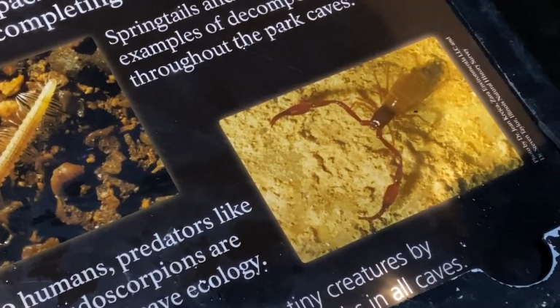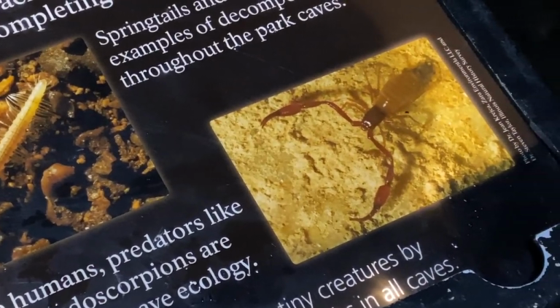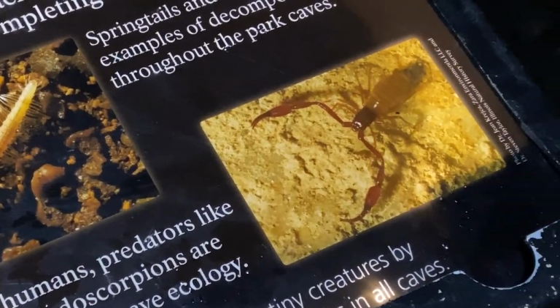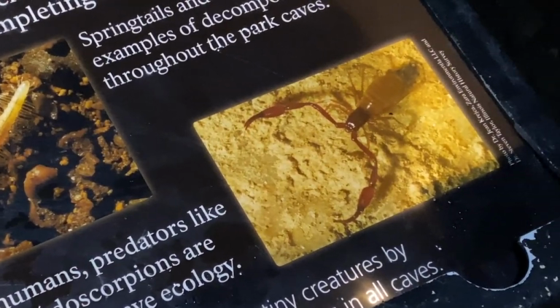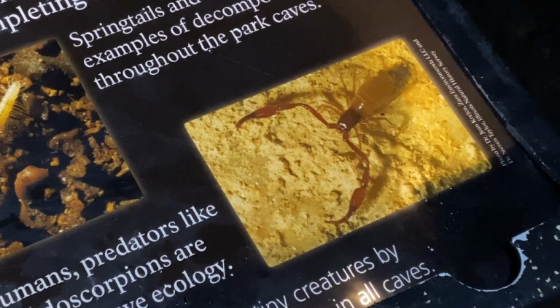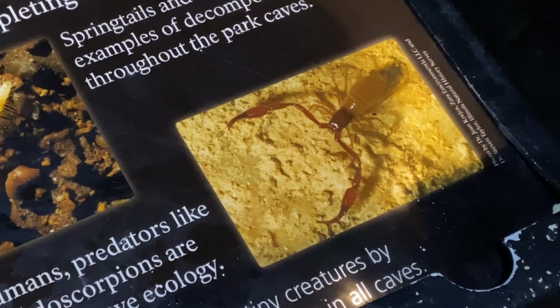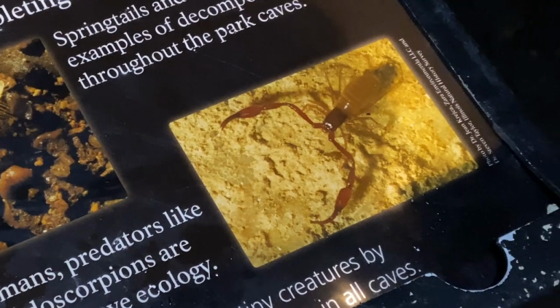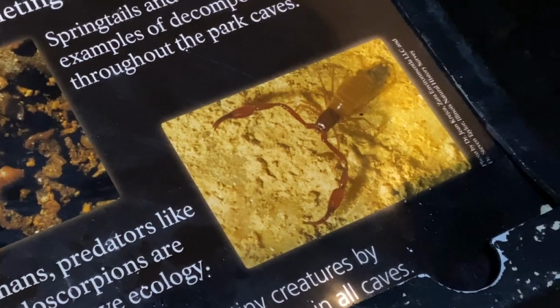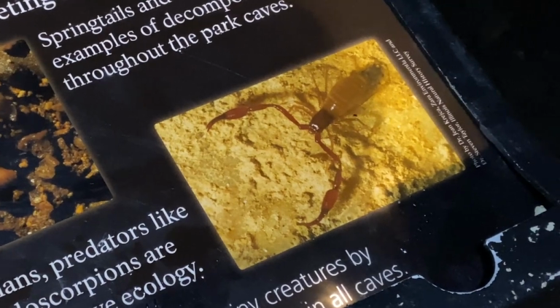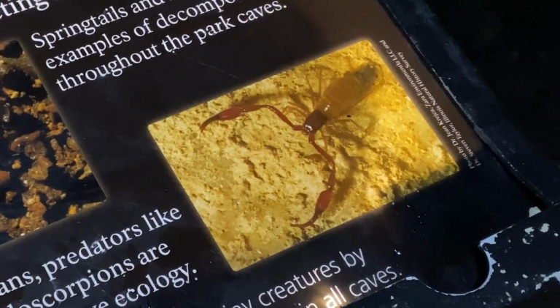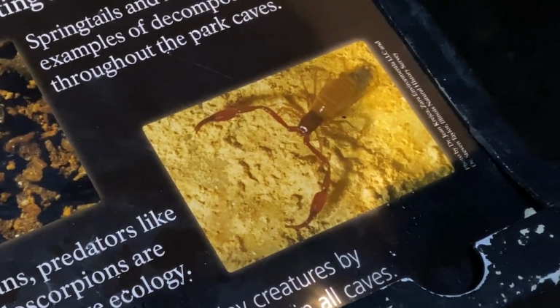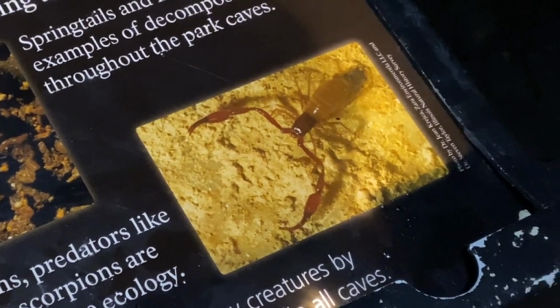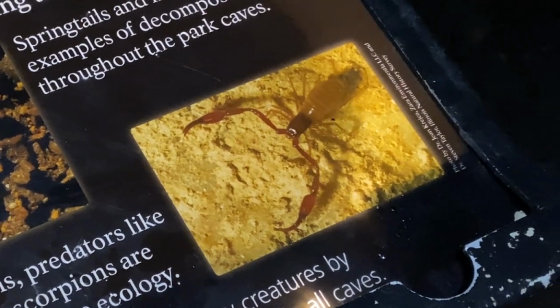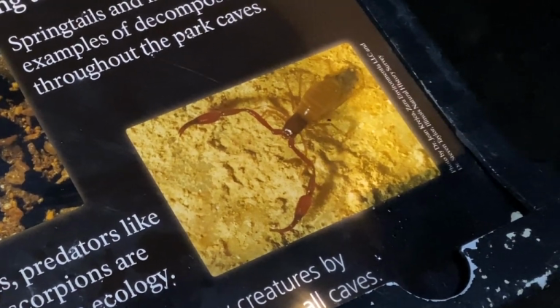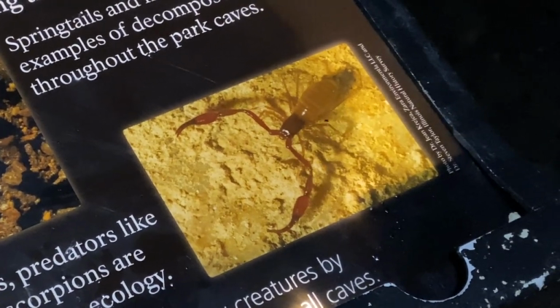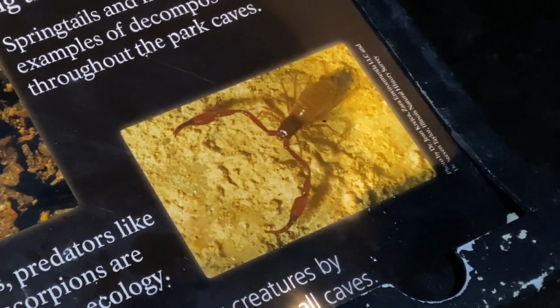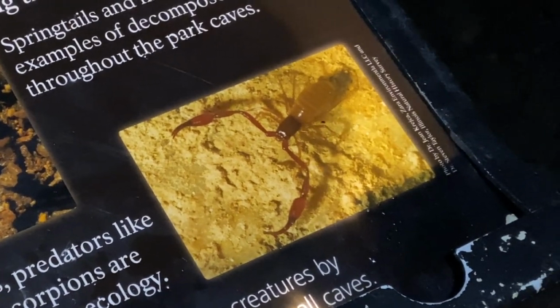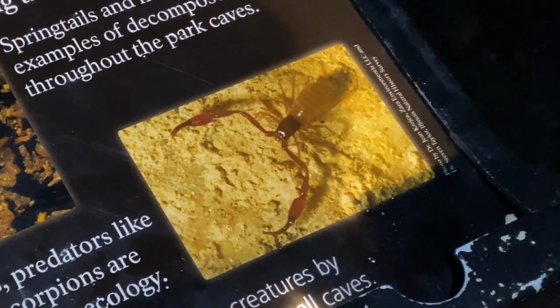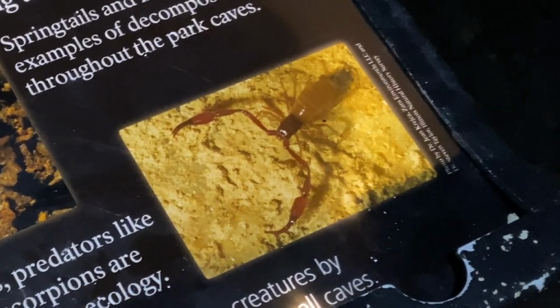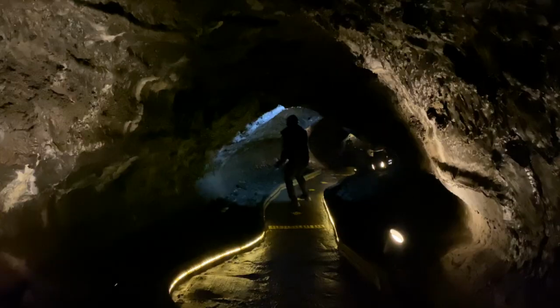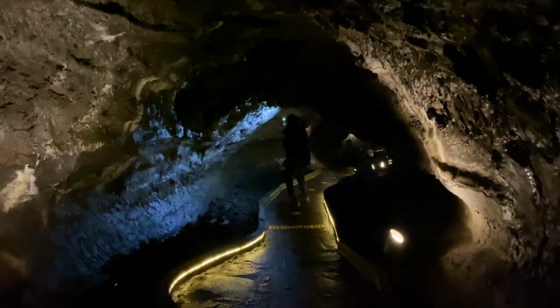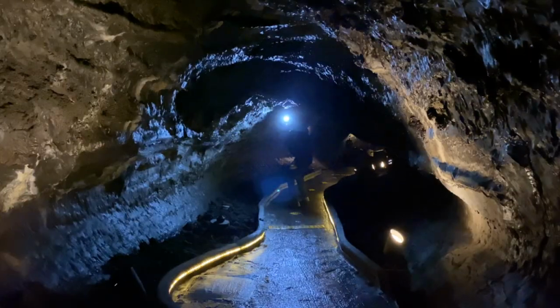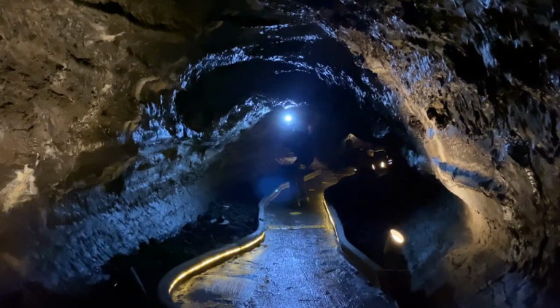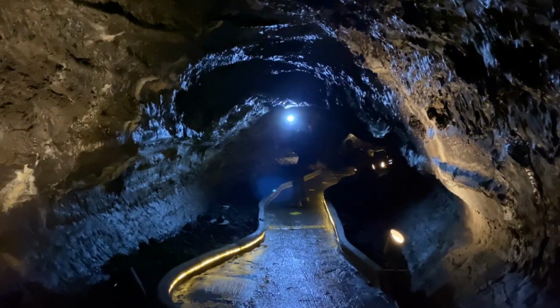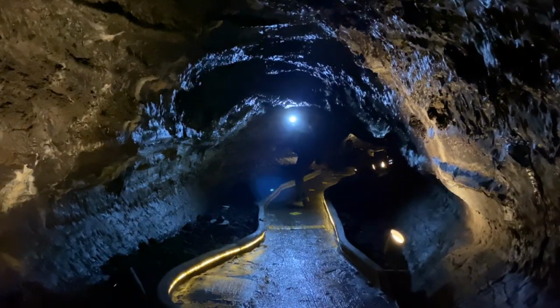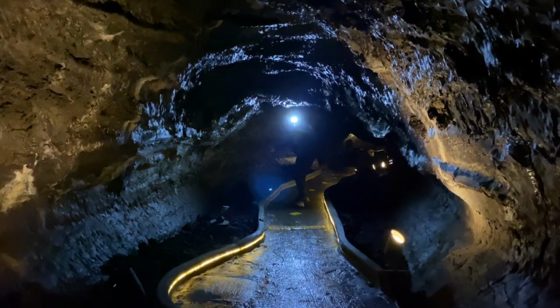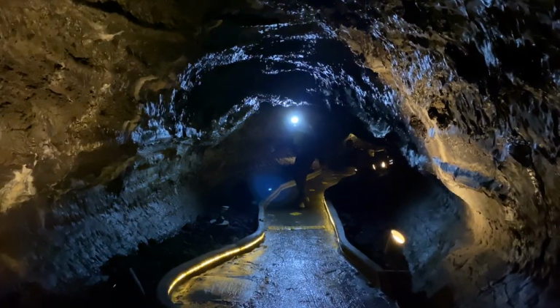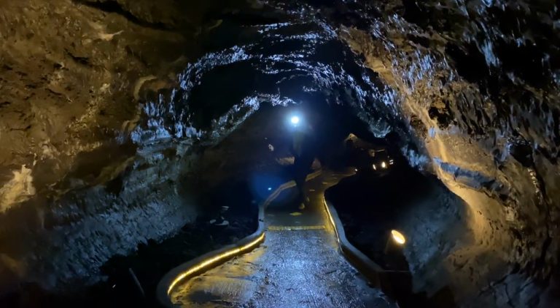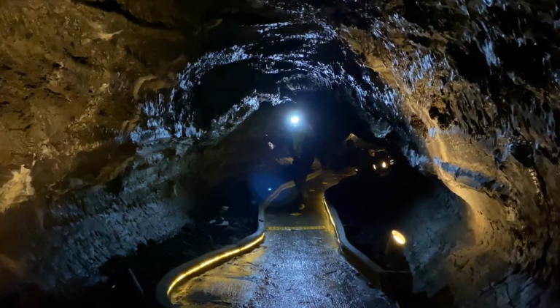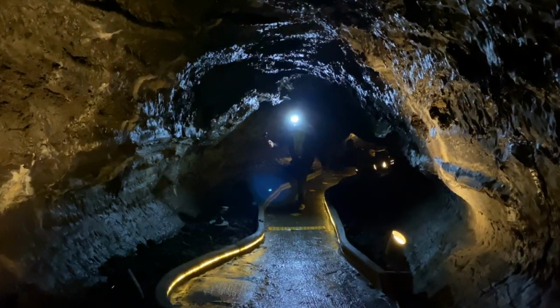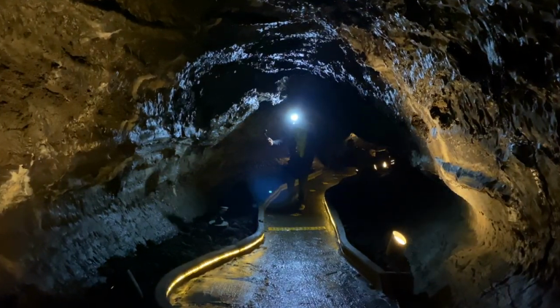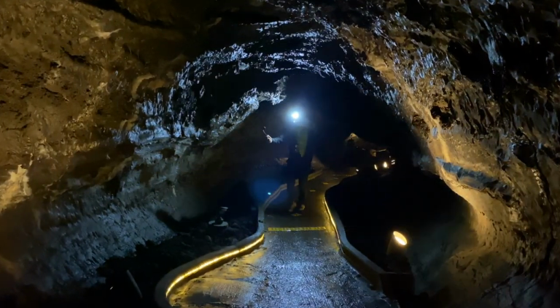The best way to help preserve them is by staying on designated trails only.